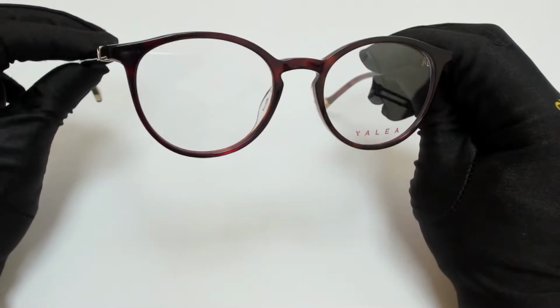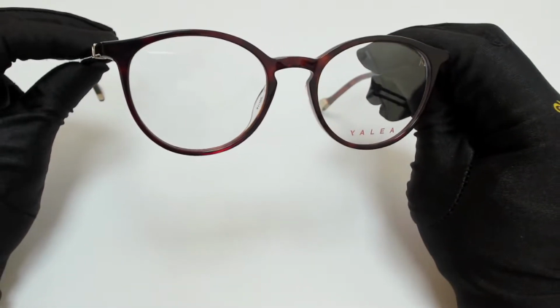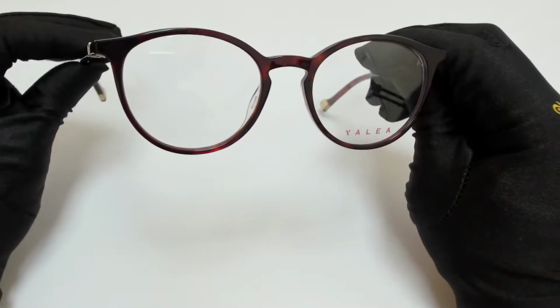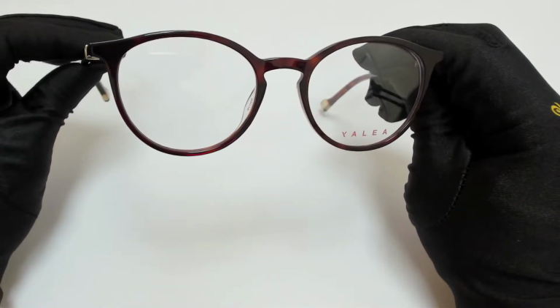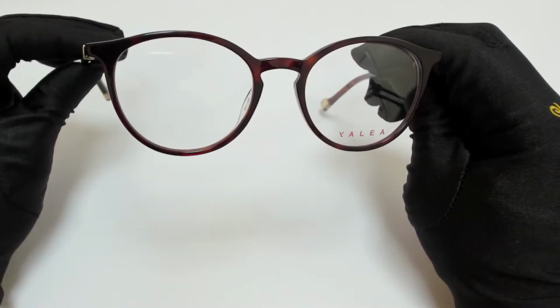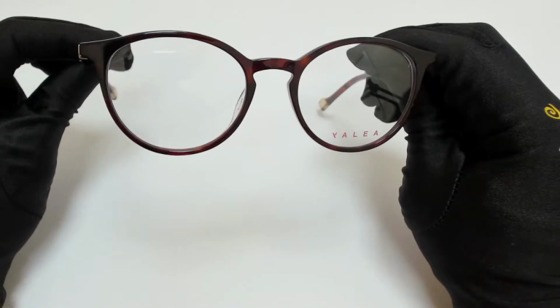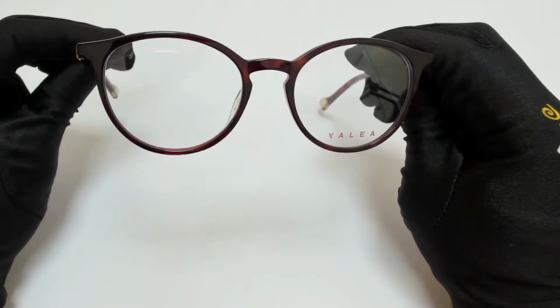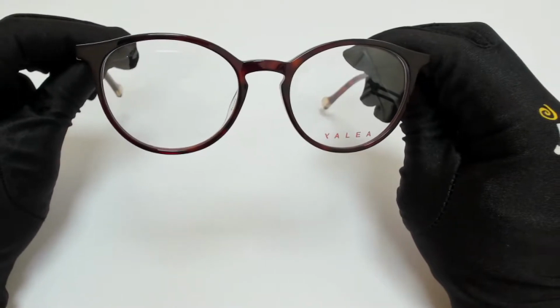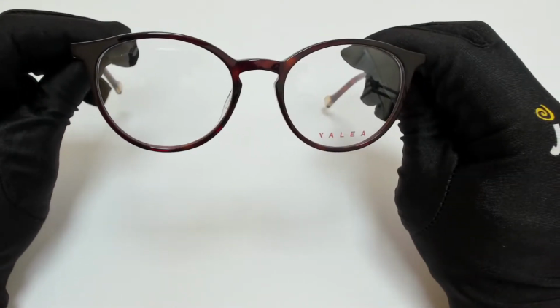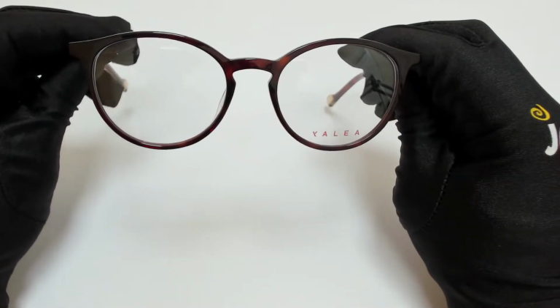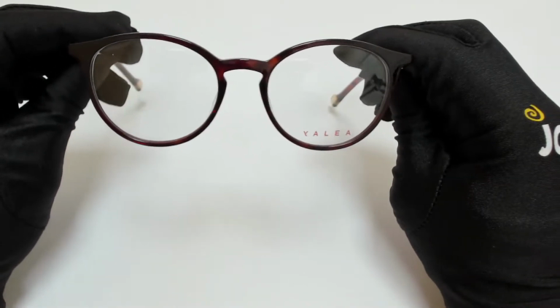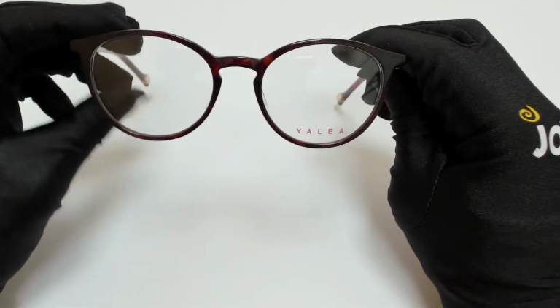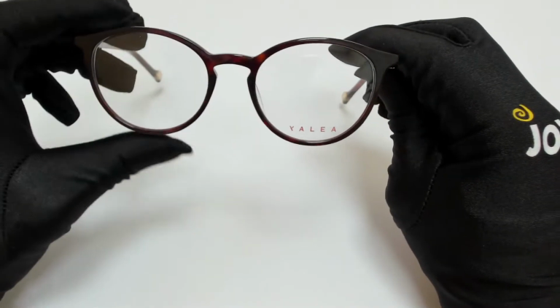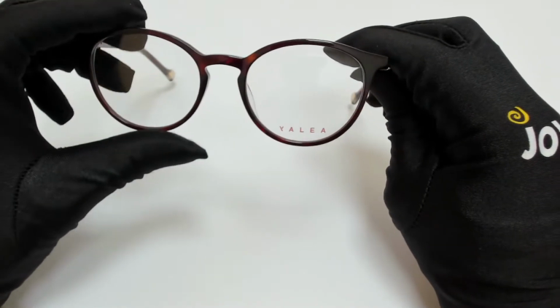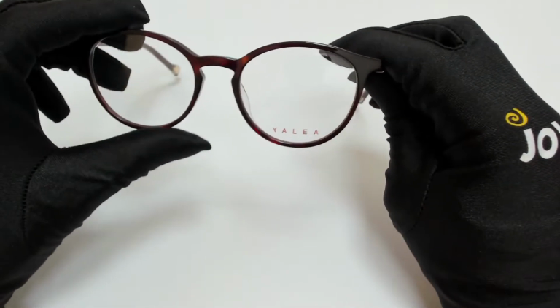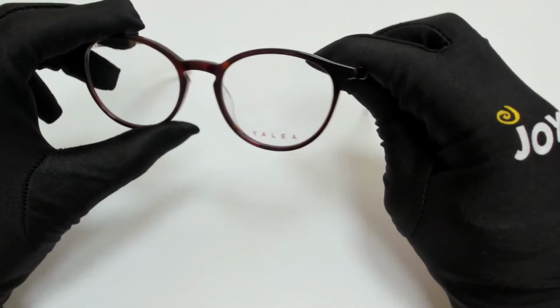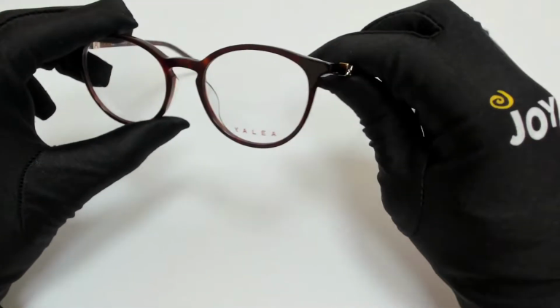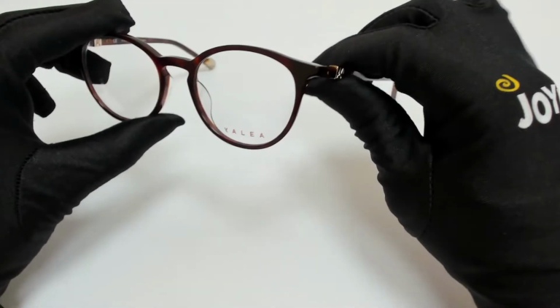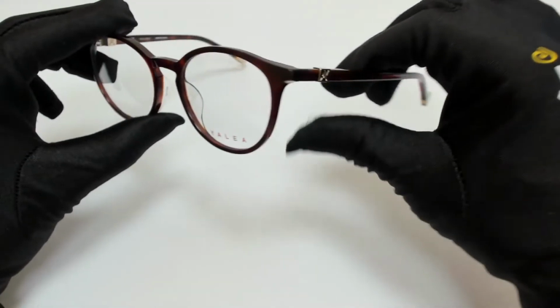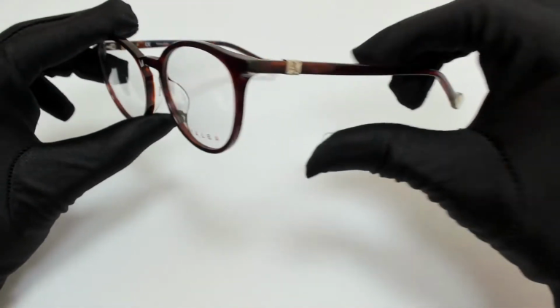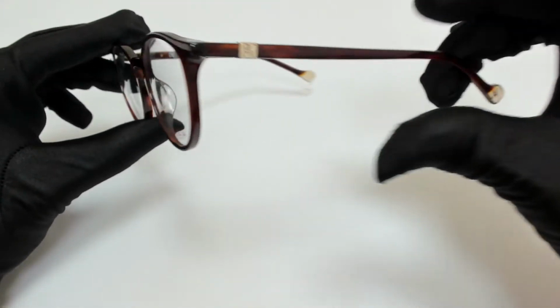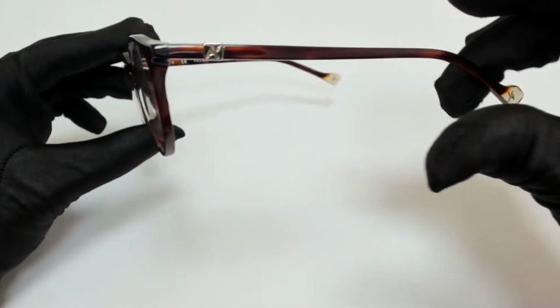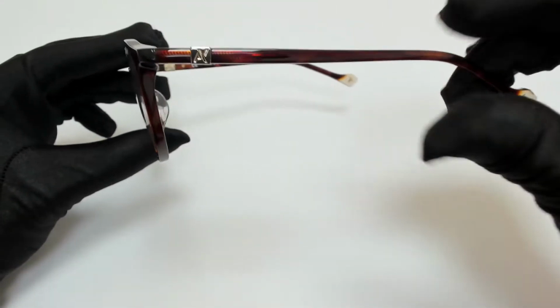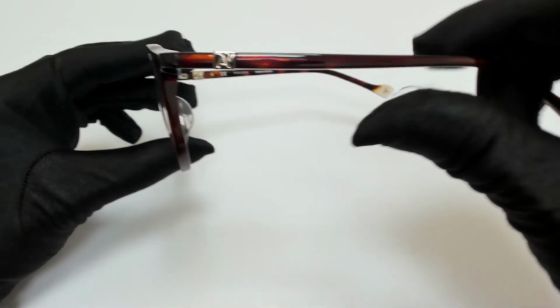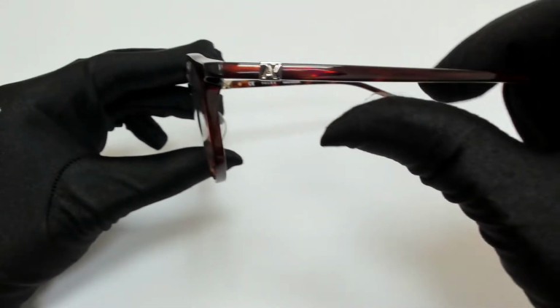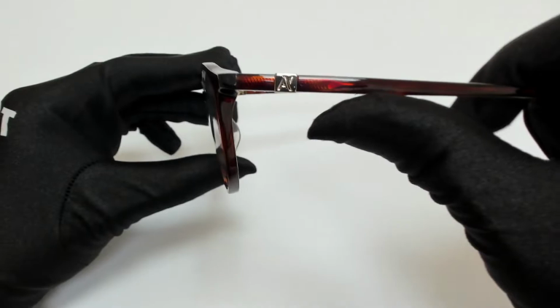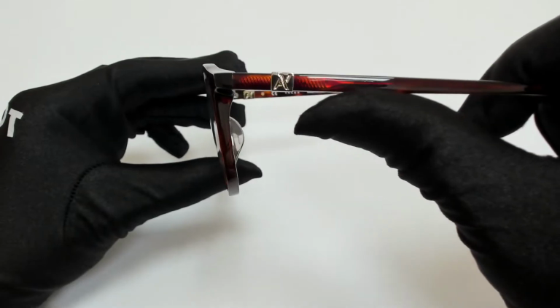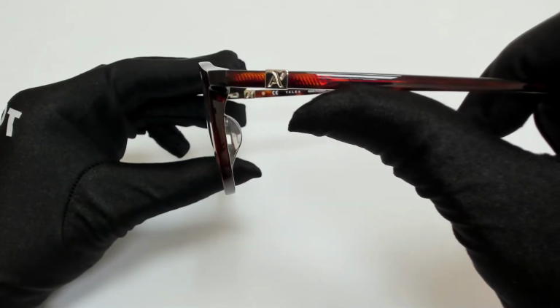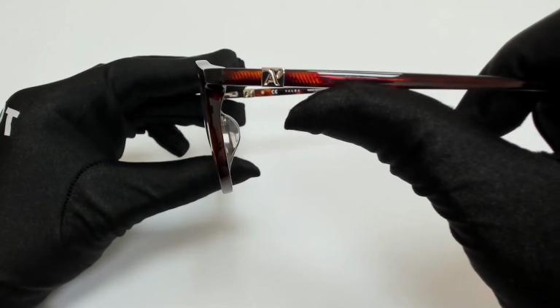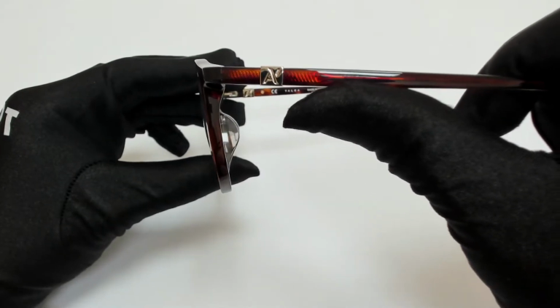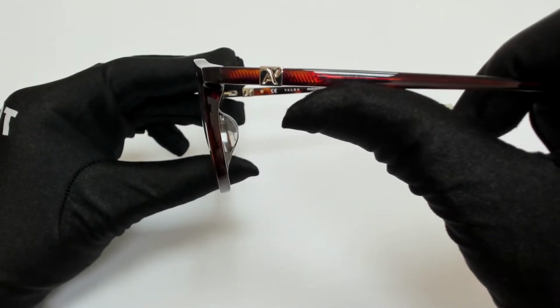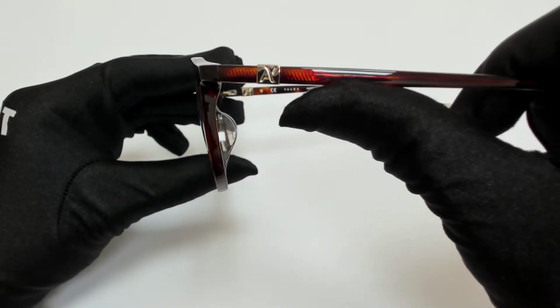The color of the frame is red Havana in gold and it has a round shape. On its temples you'll find the Yalea logo.